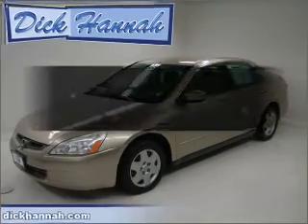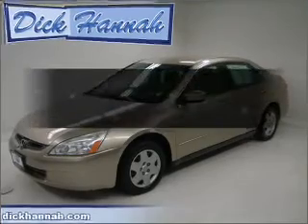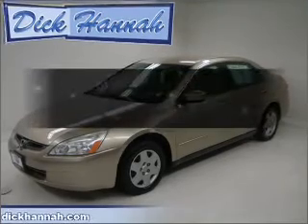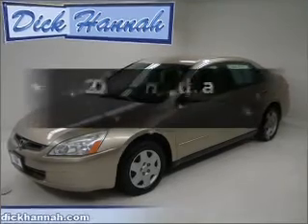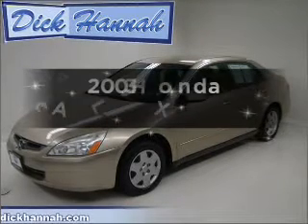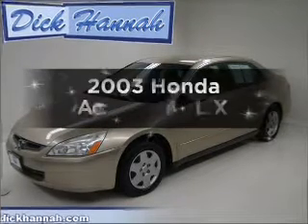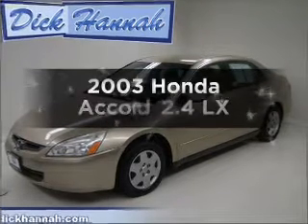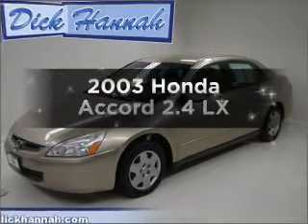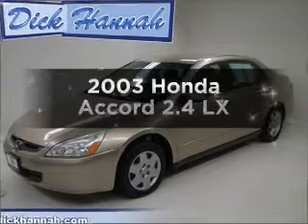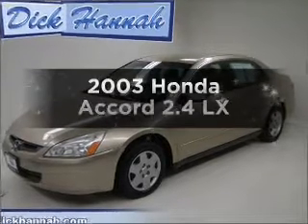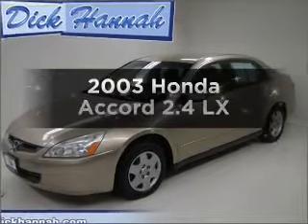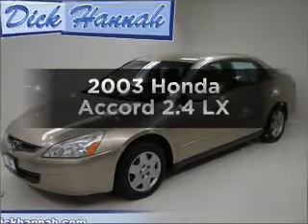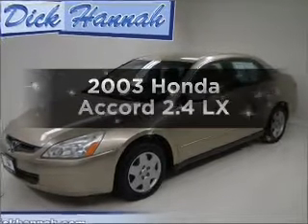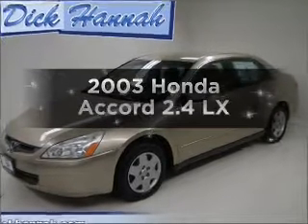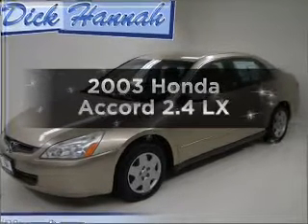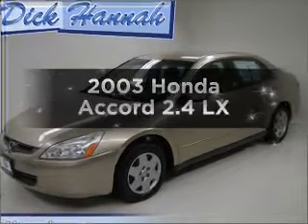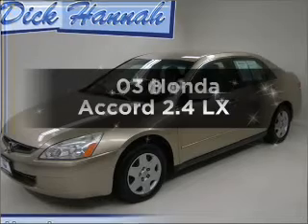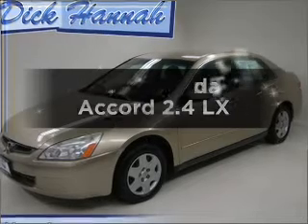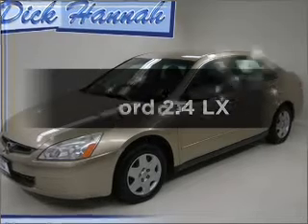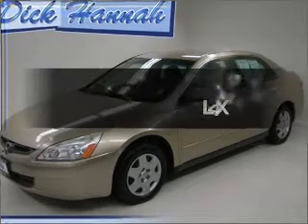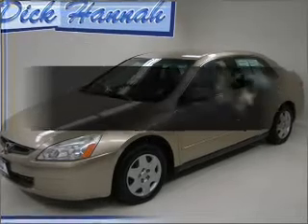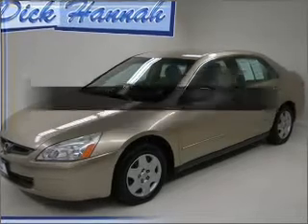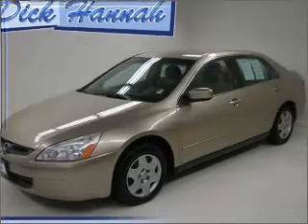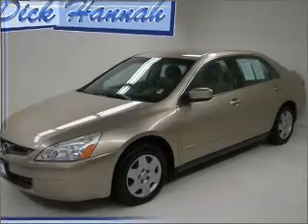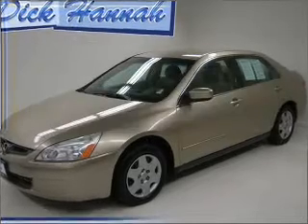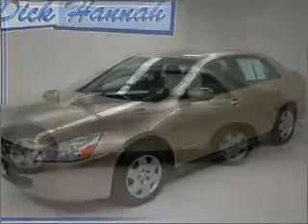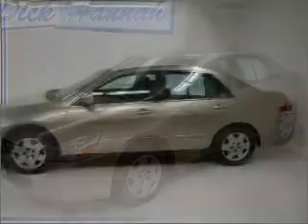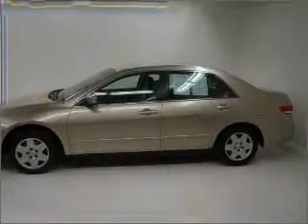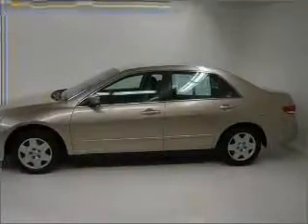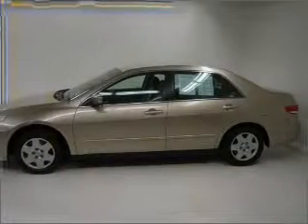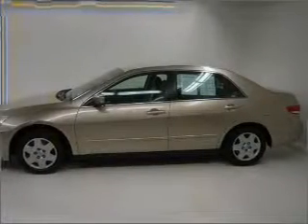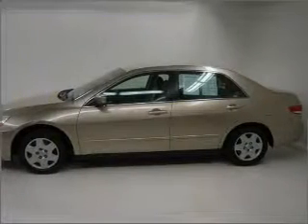Get noticed in this 2003 Honda Accord. This is the set of wheels you've been looking for.